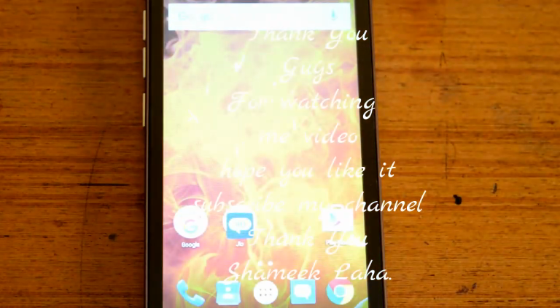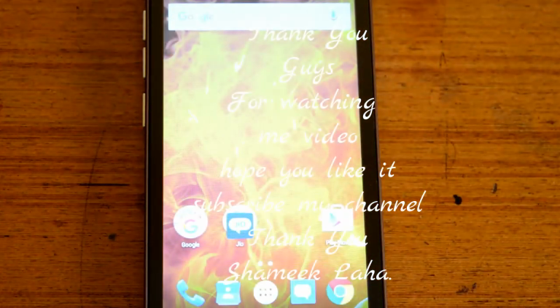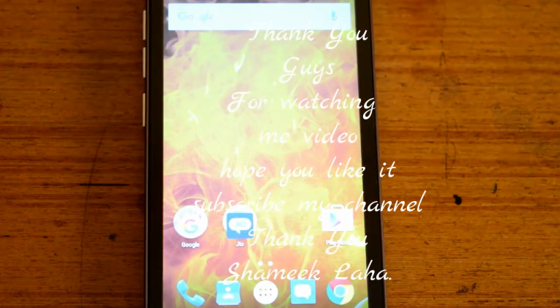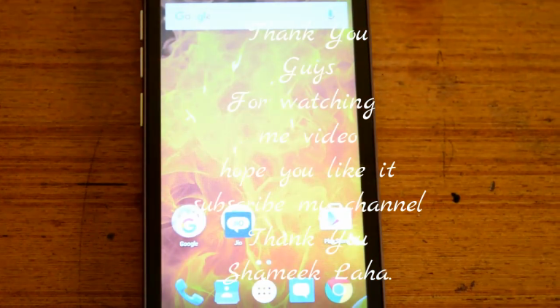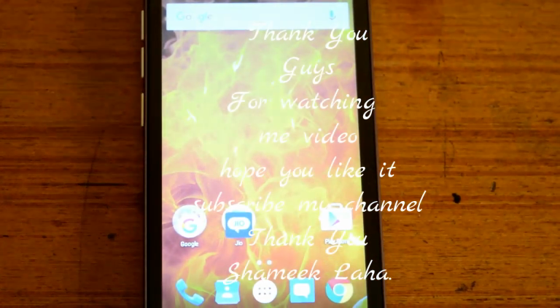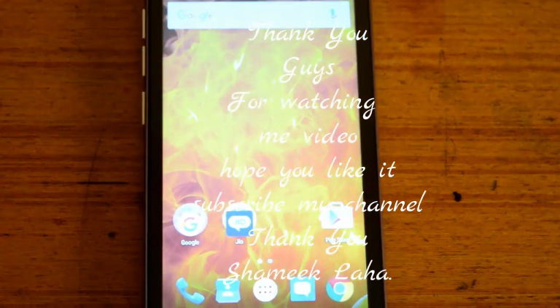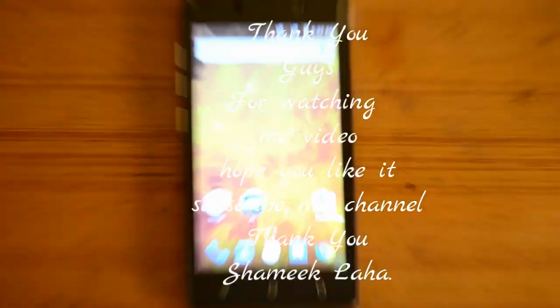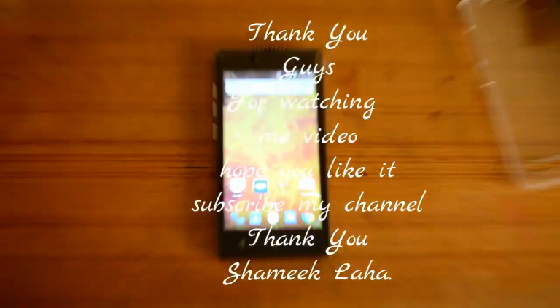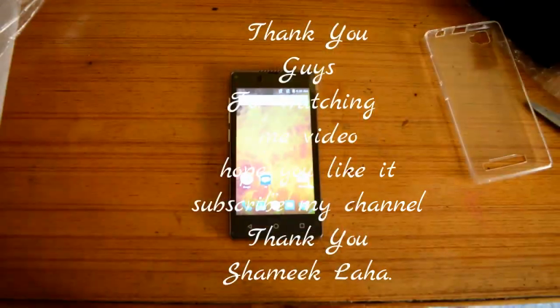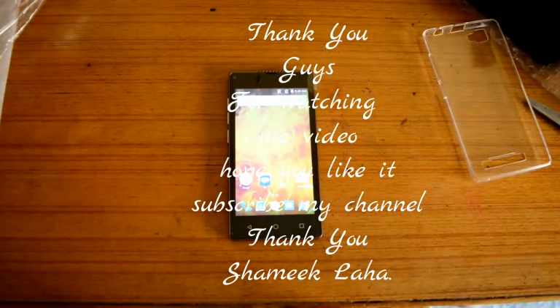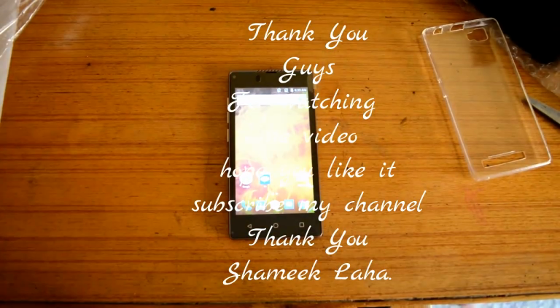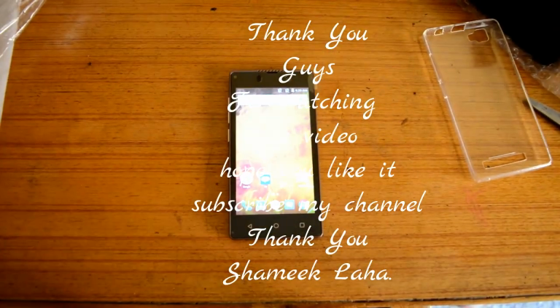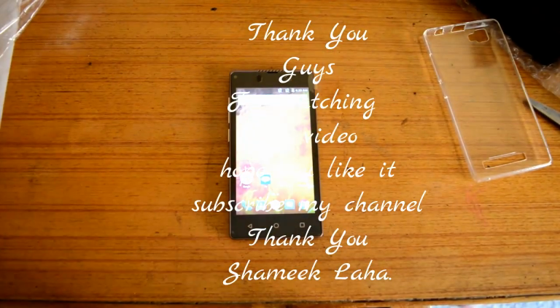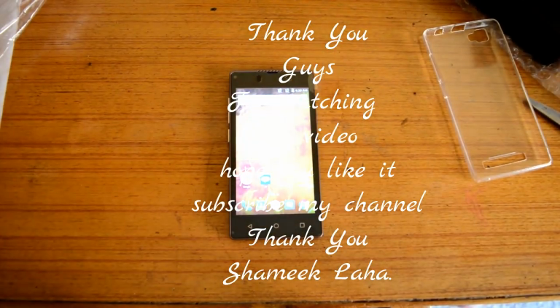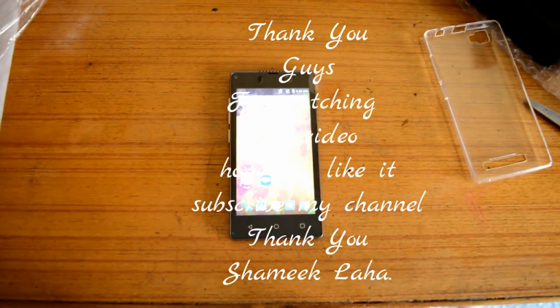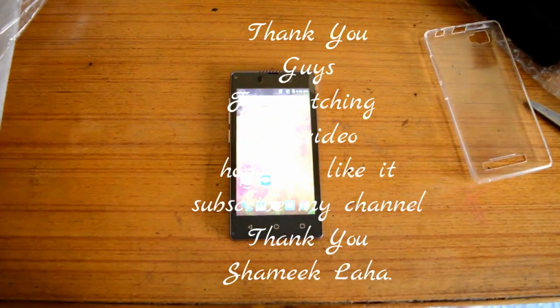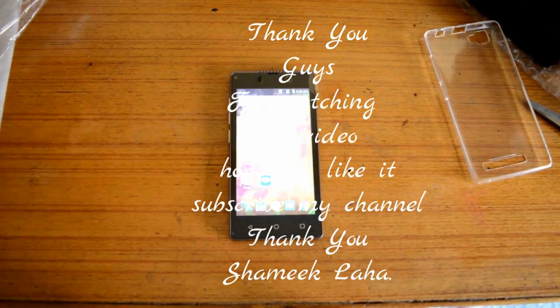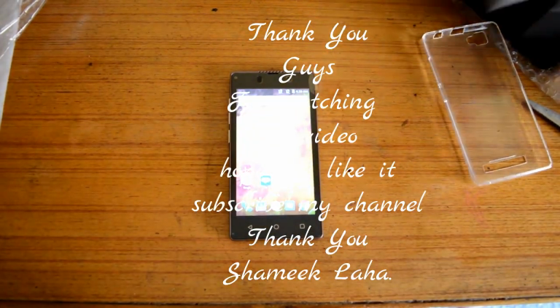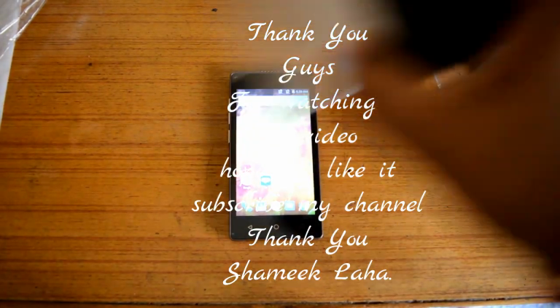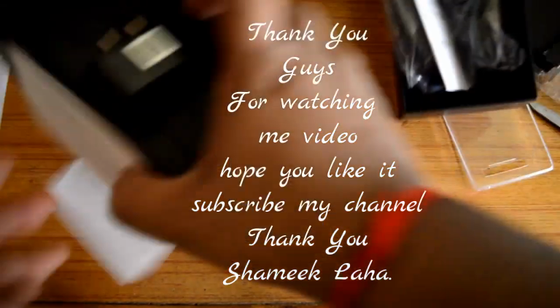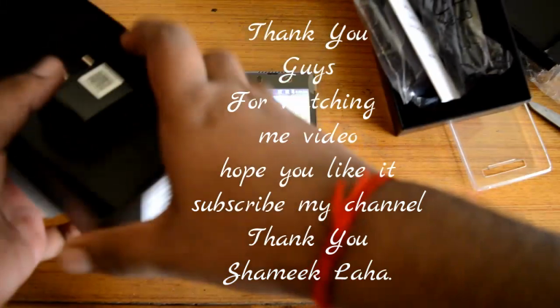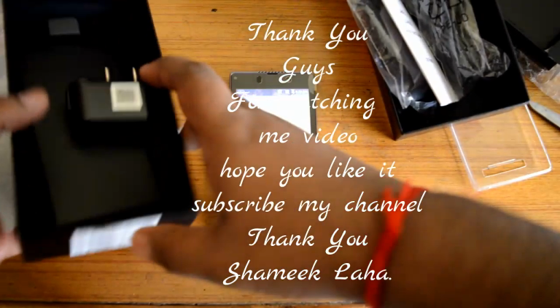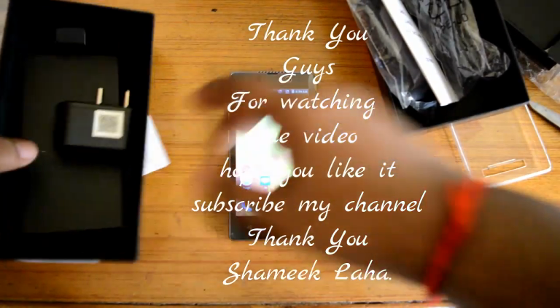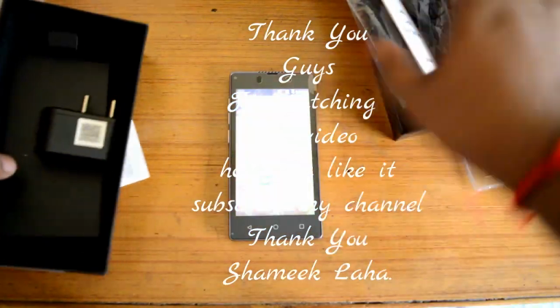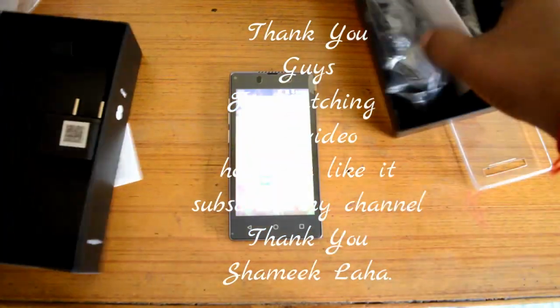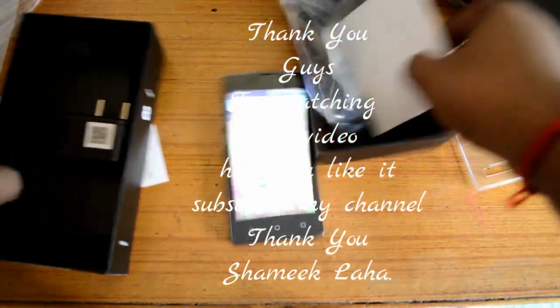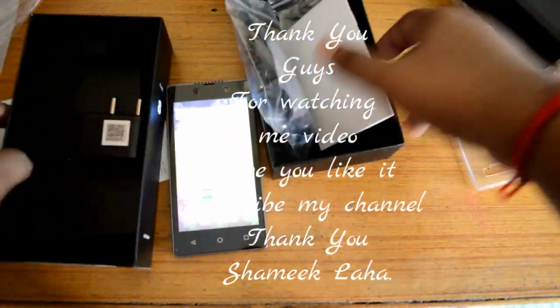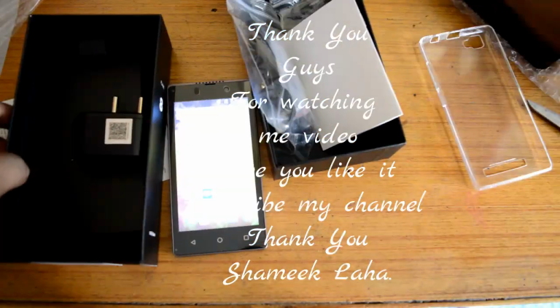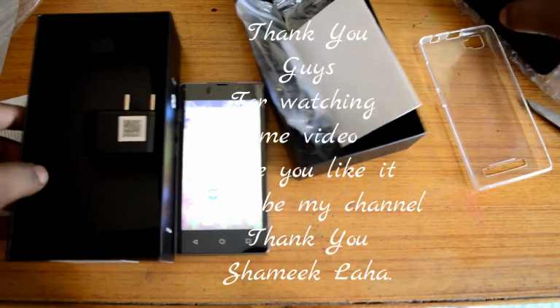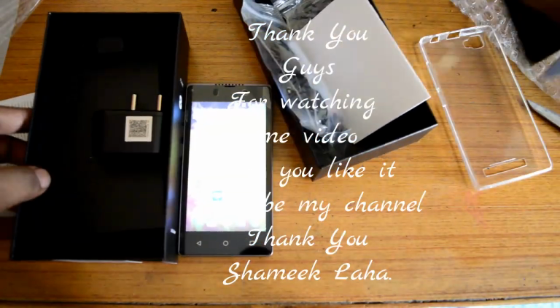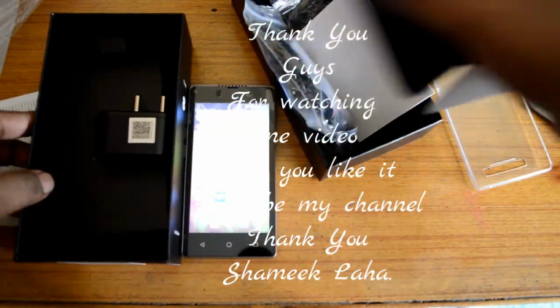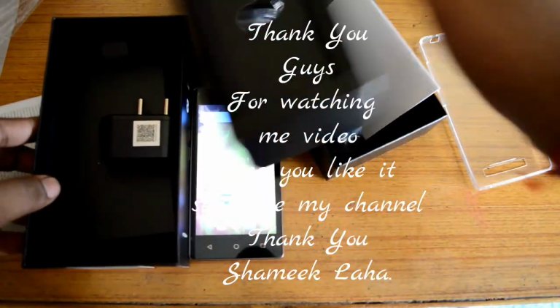Here is the unboxing of this mobile — here are all the things.